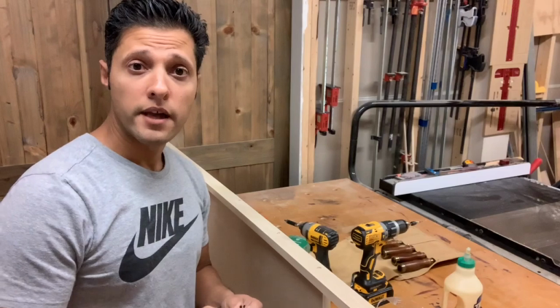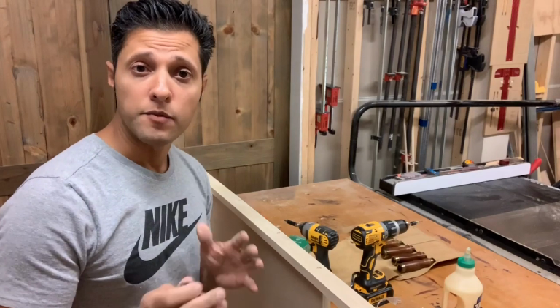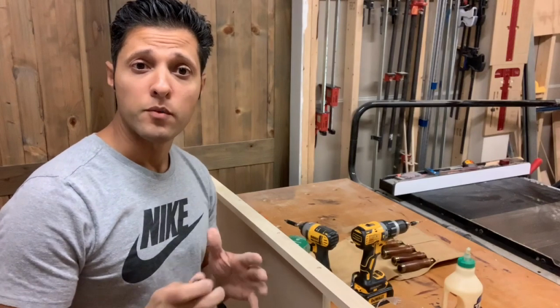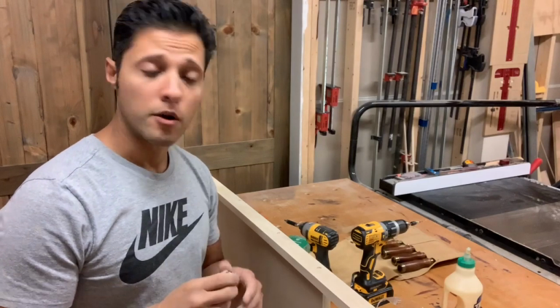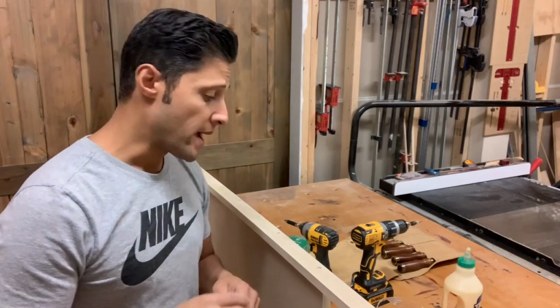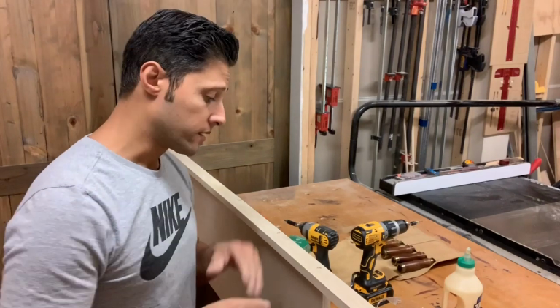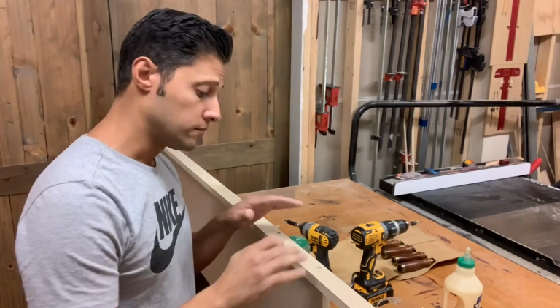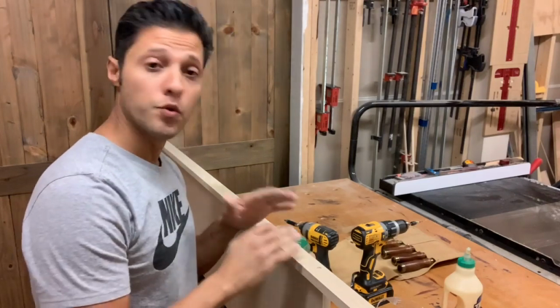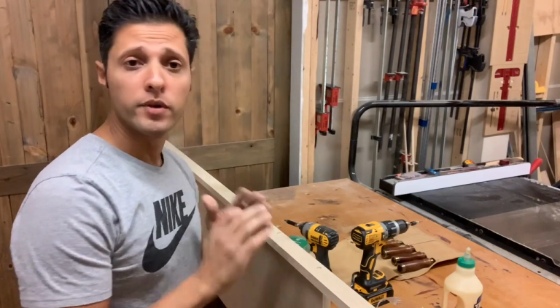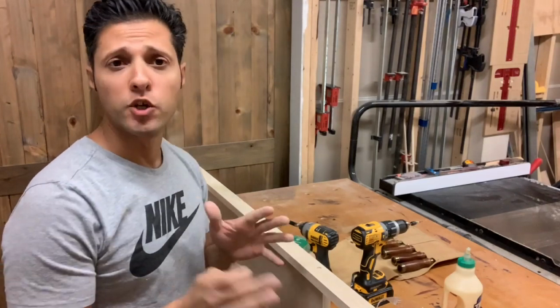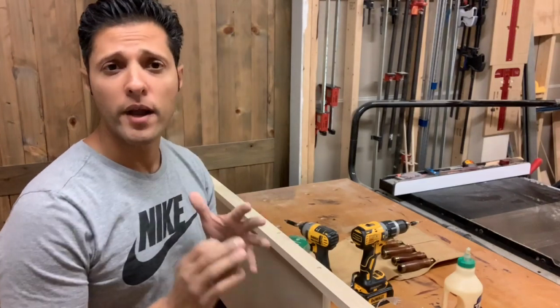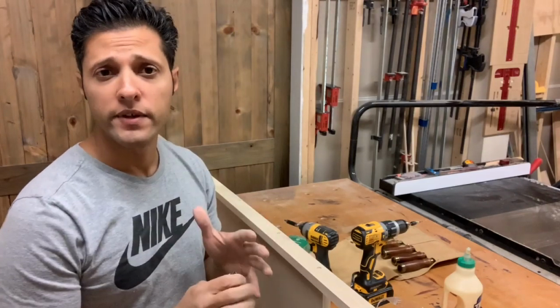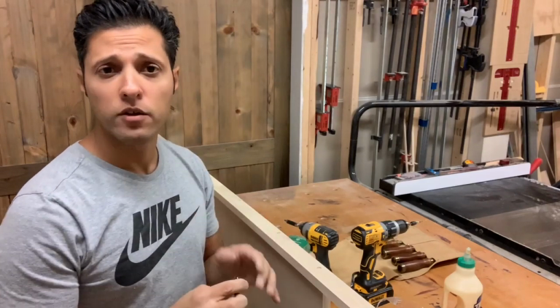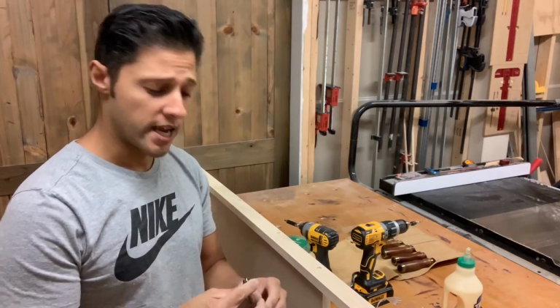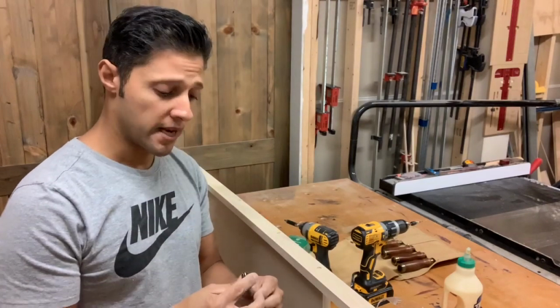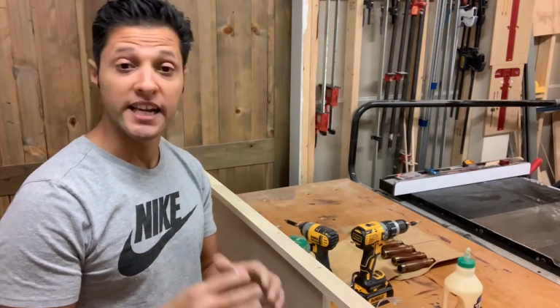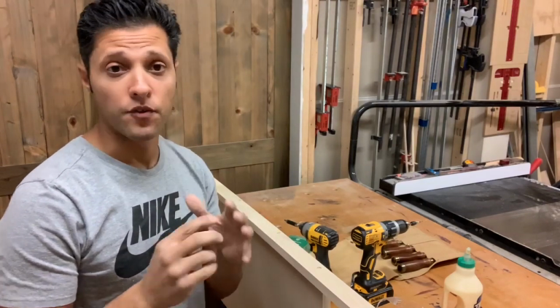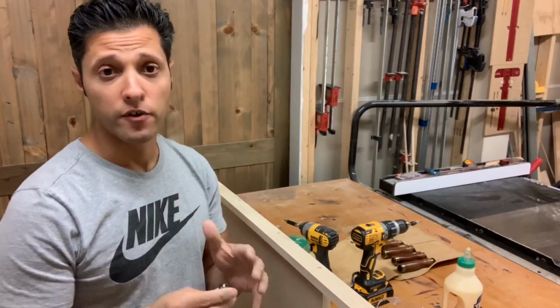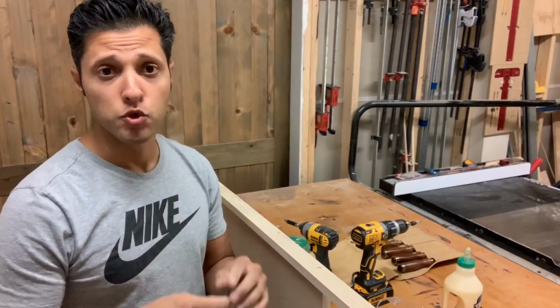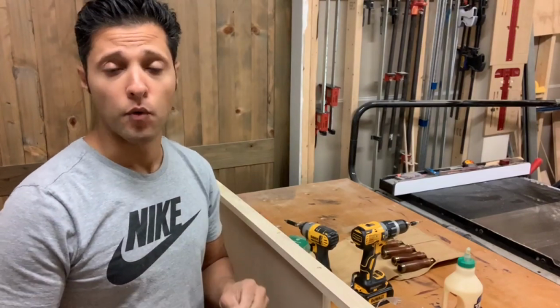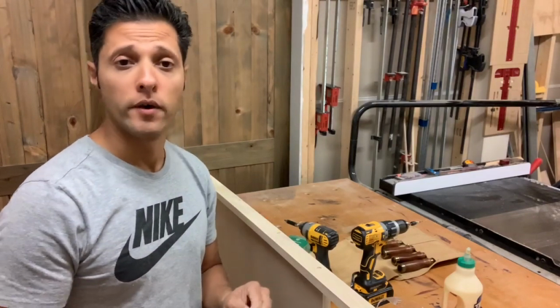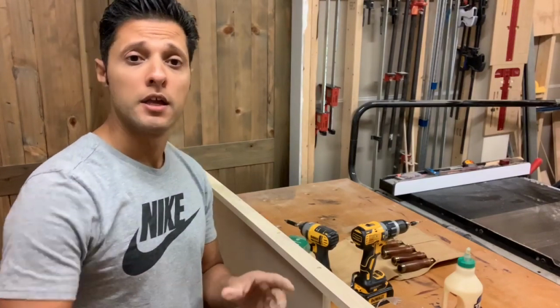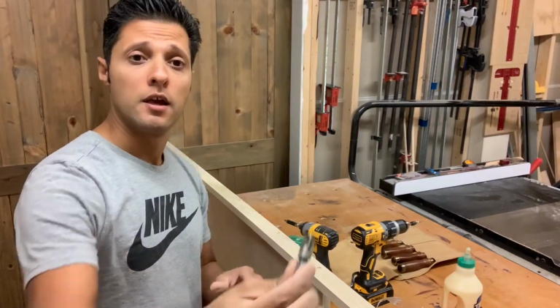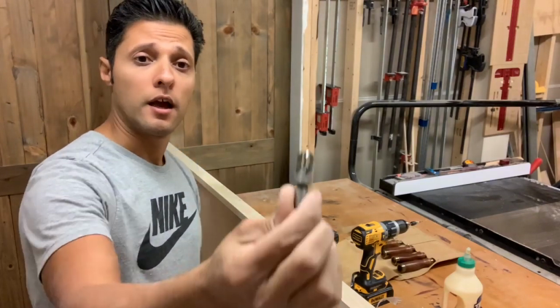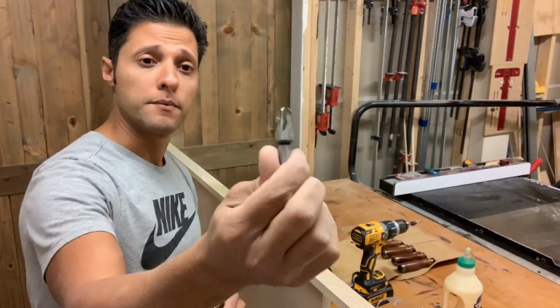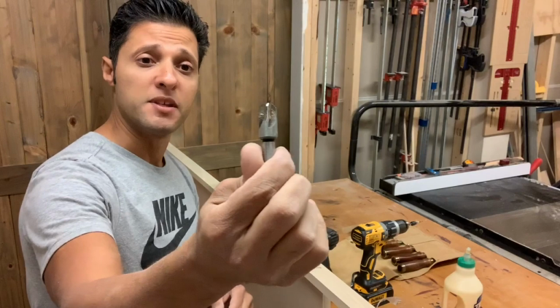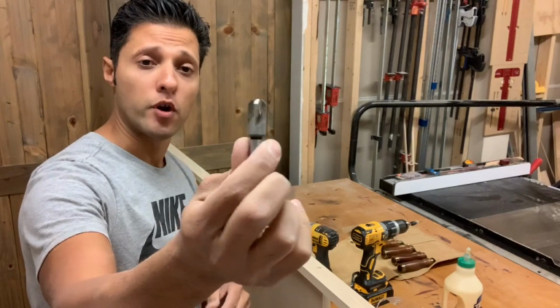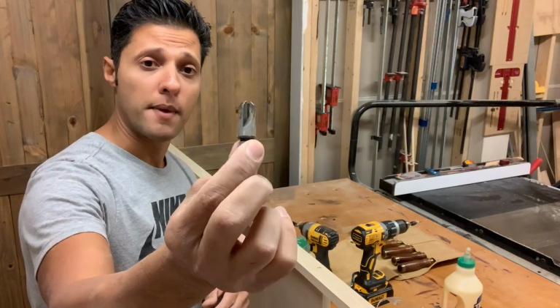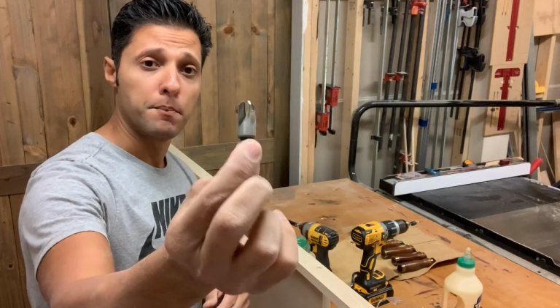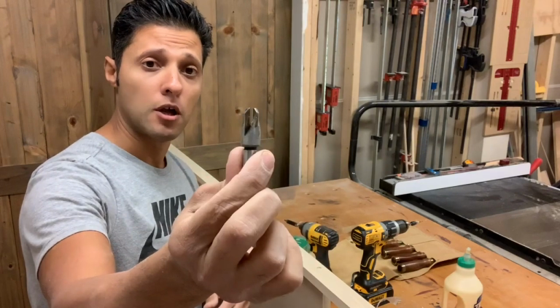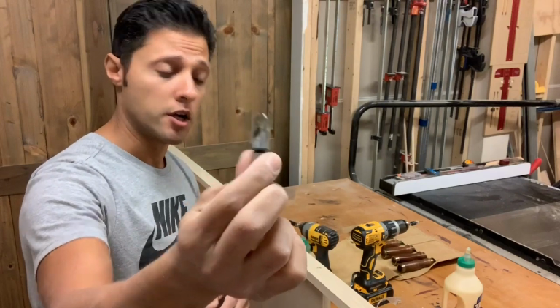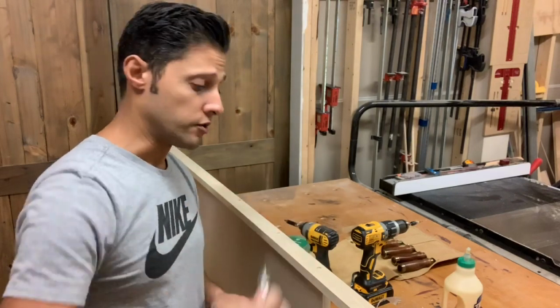Hey everybody, welcome back. I'm doing a really quick video today, but I think it's a very useful one. I'm going to be talking about plug cutters.